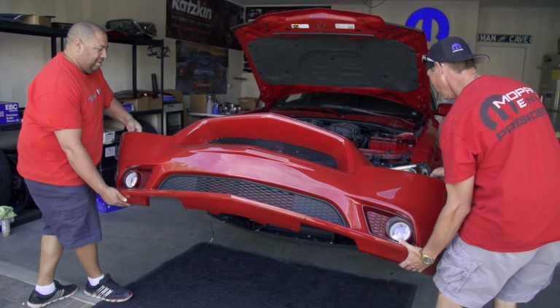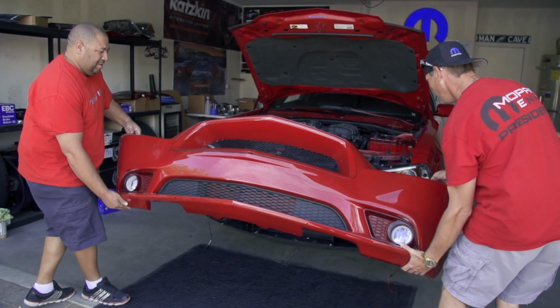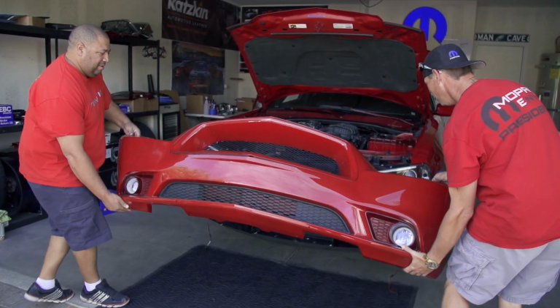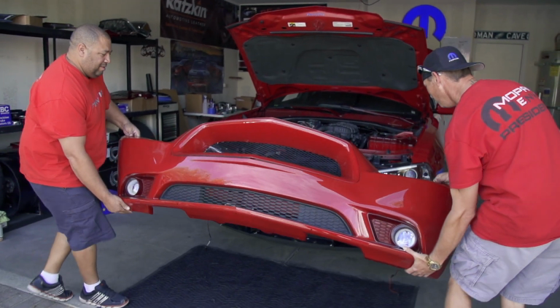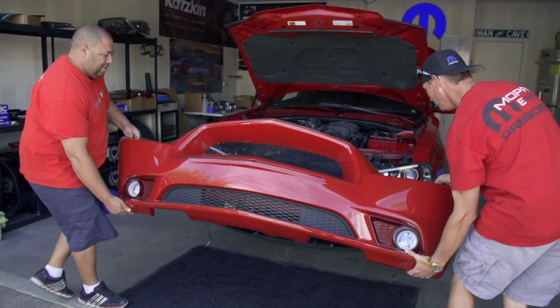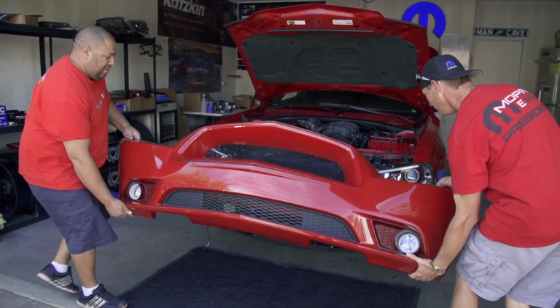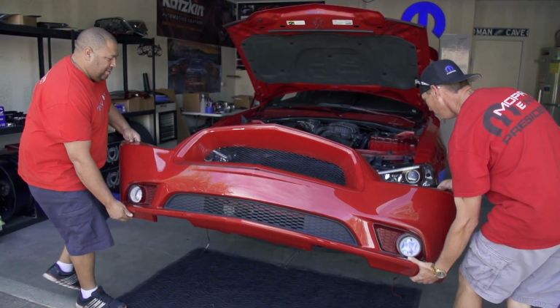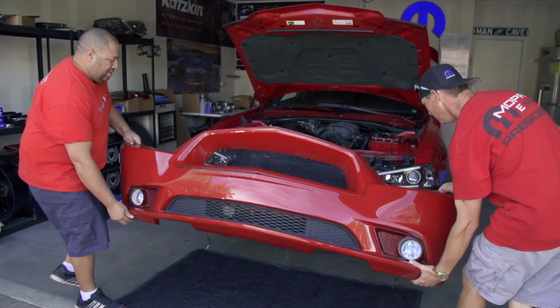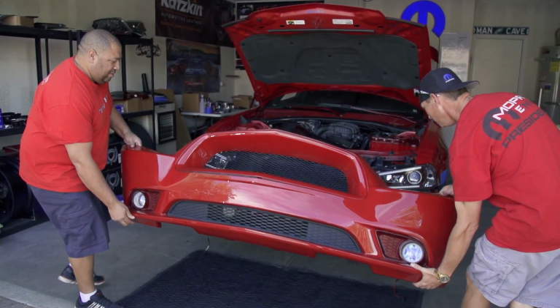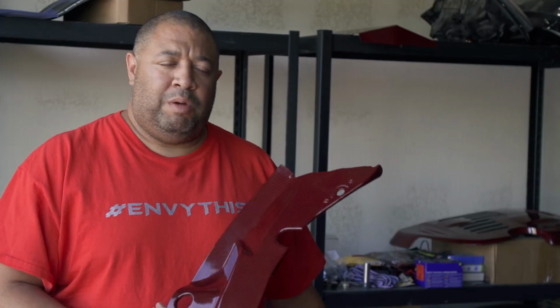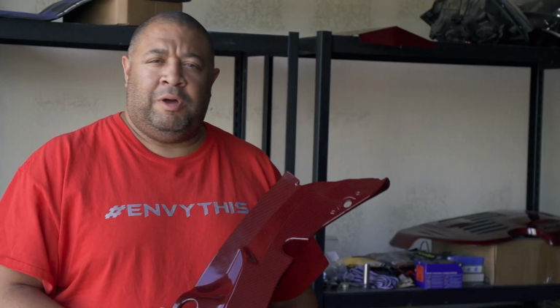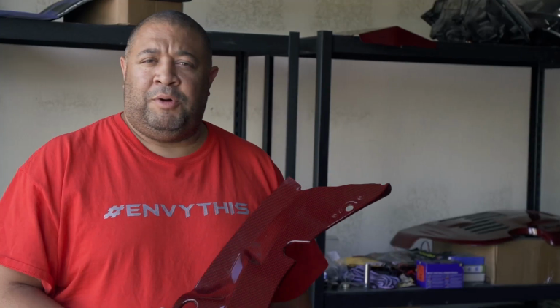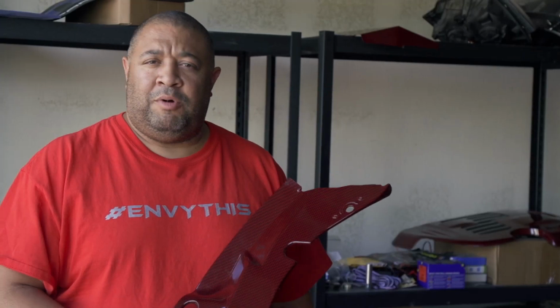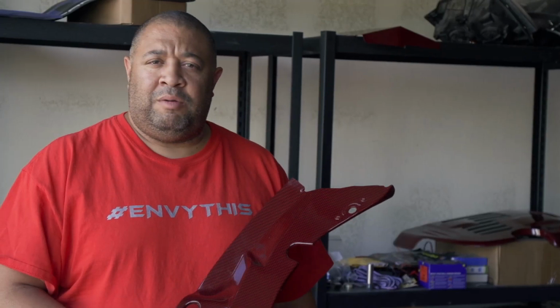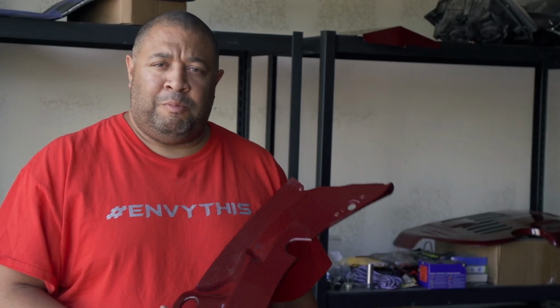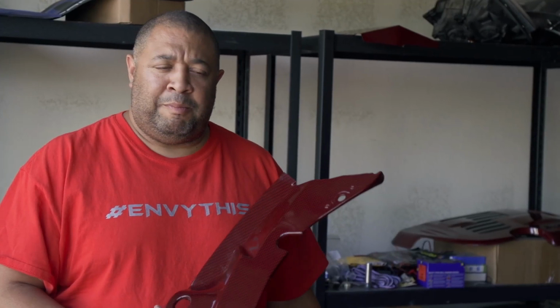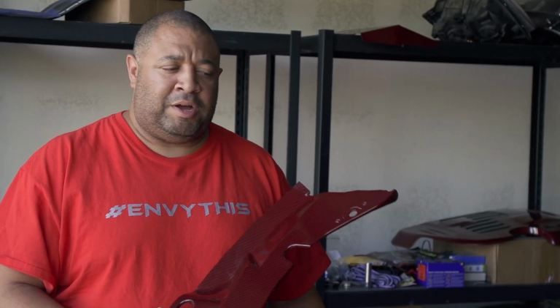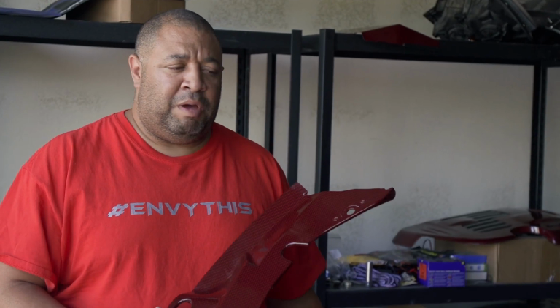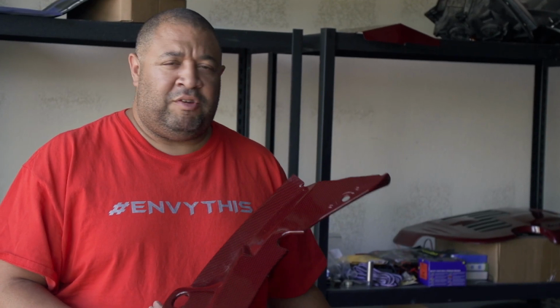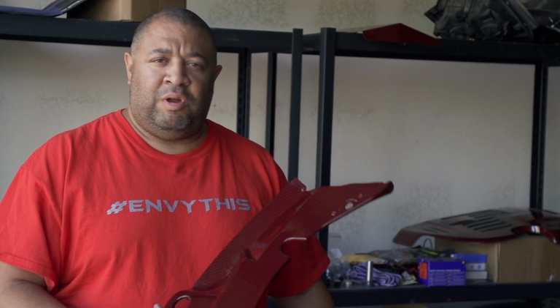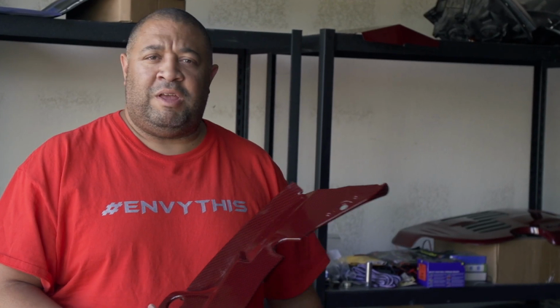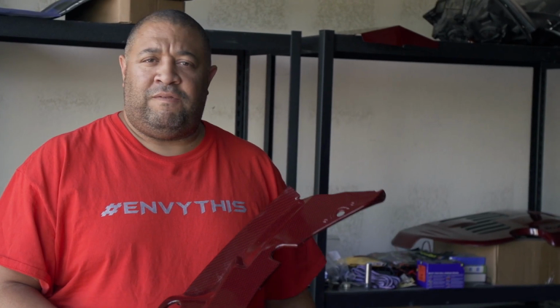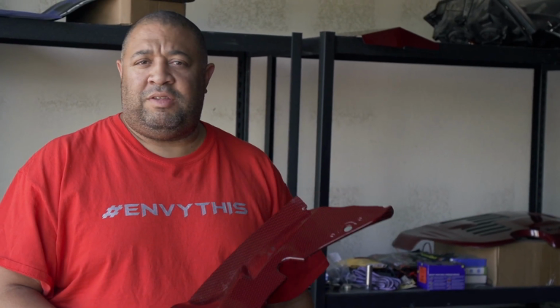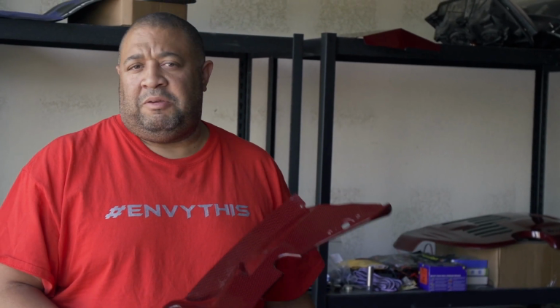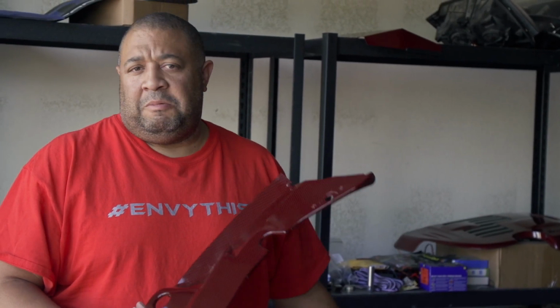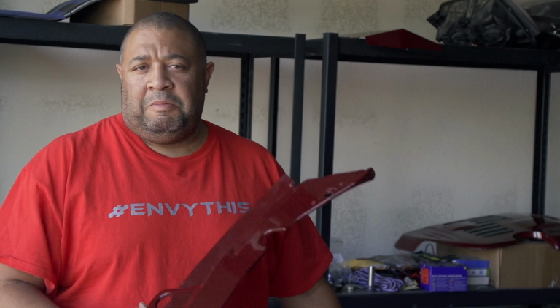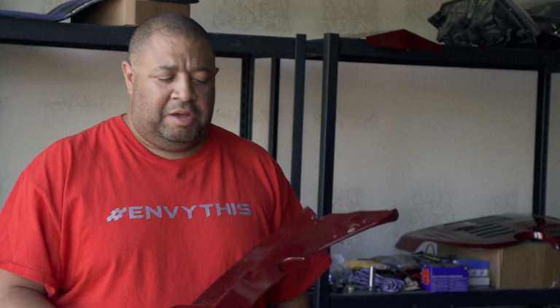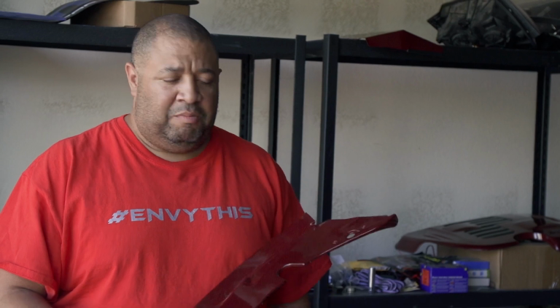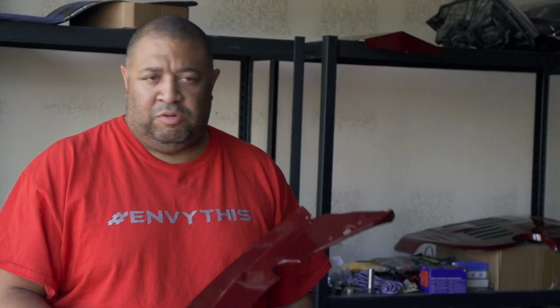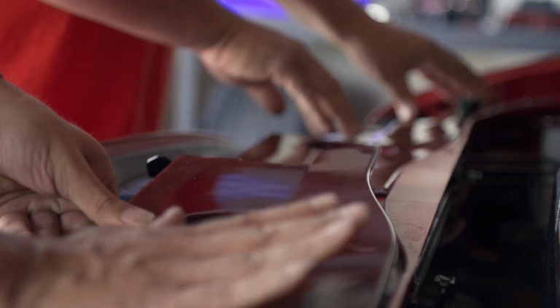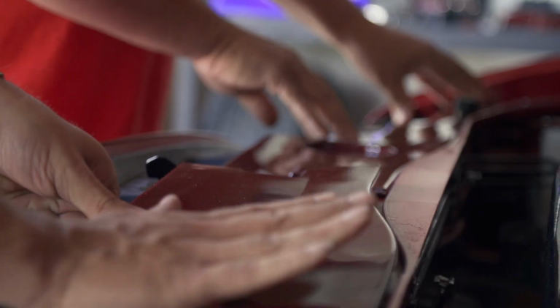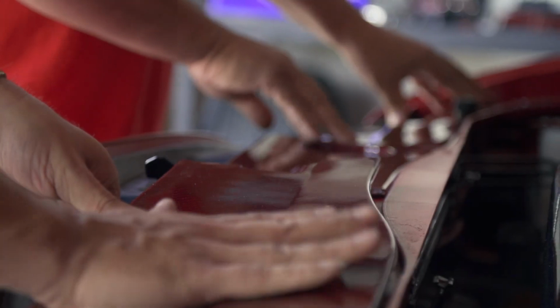We have some engine bay parts right here. We want to put them on — we mock them up, make sure everything fits. So we go from here.